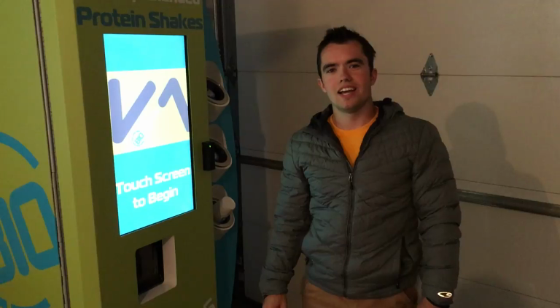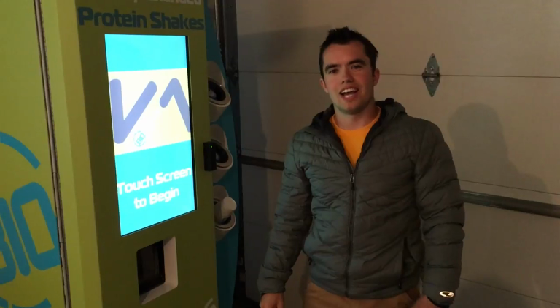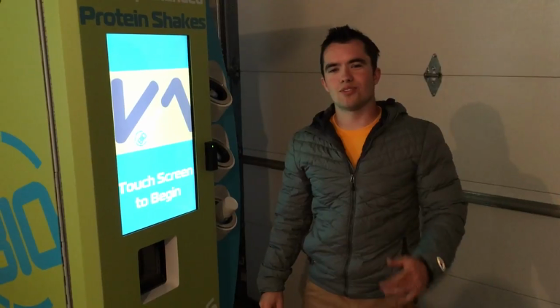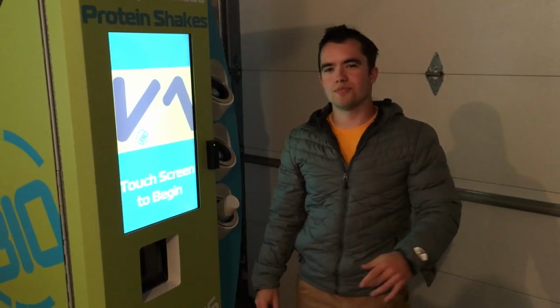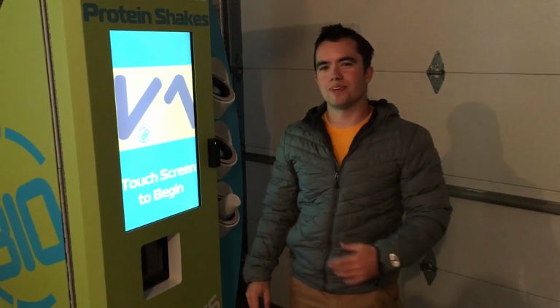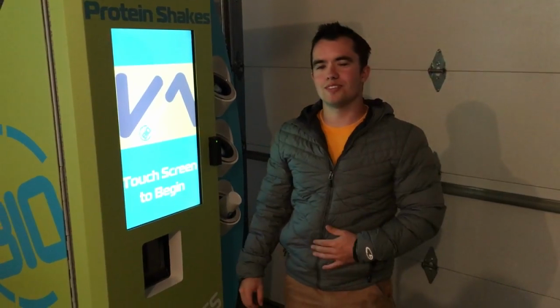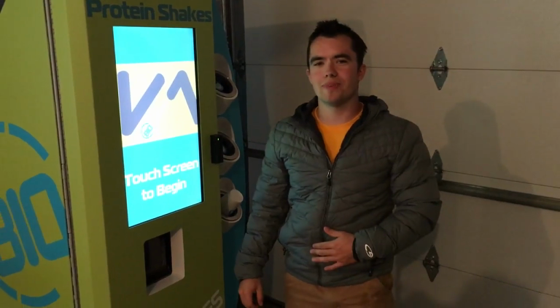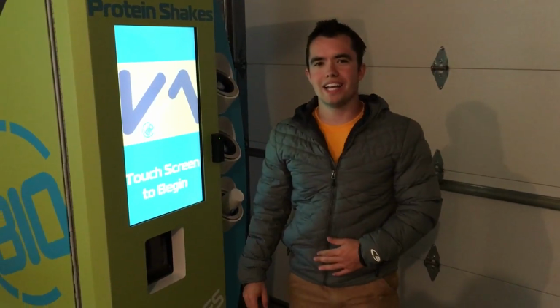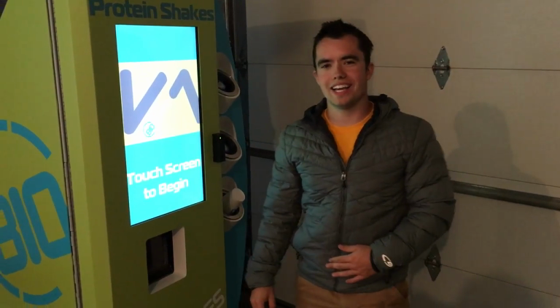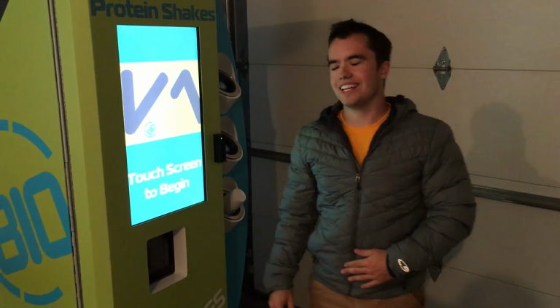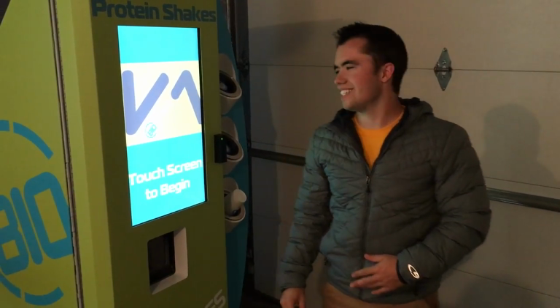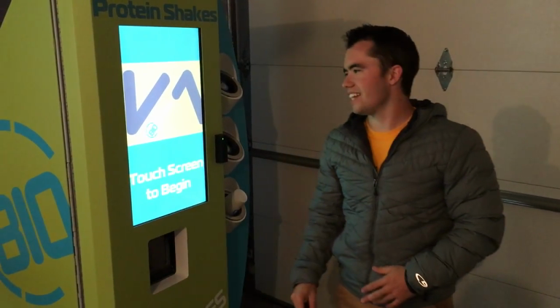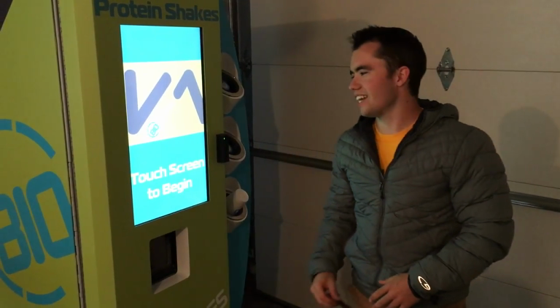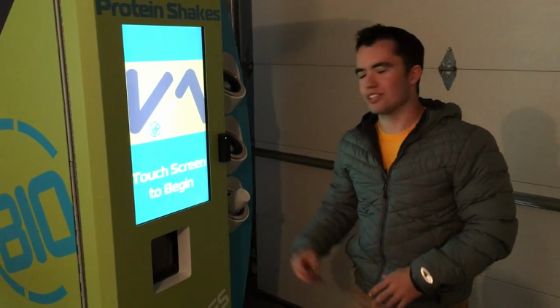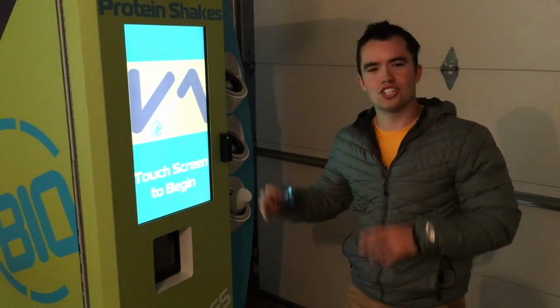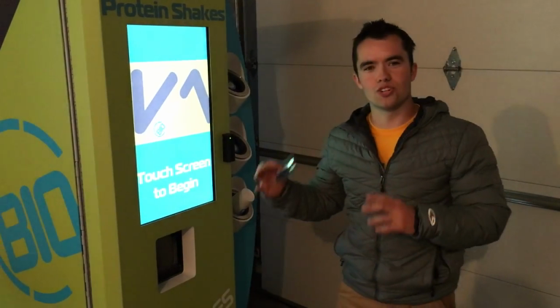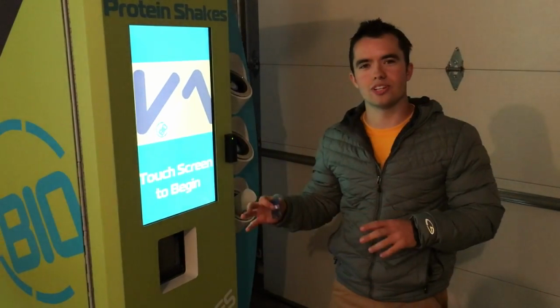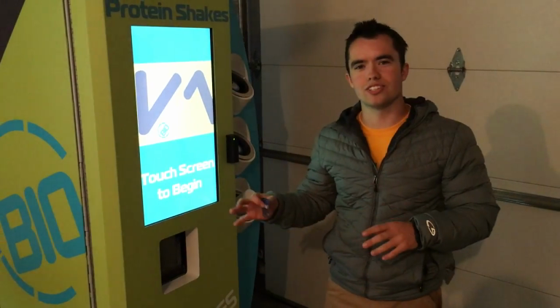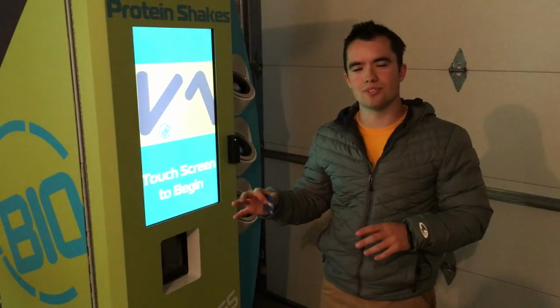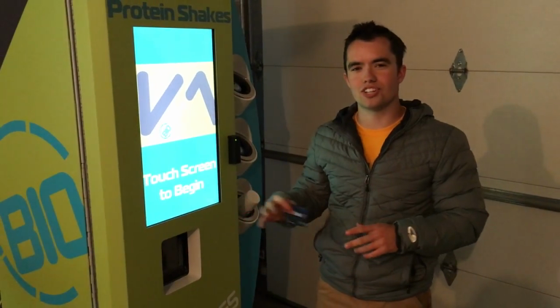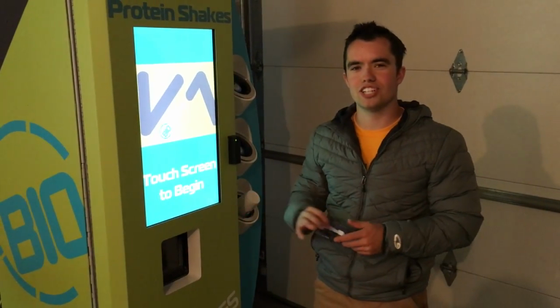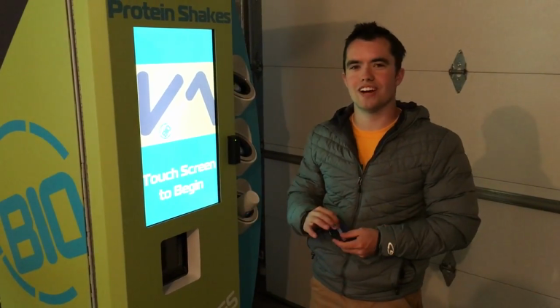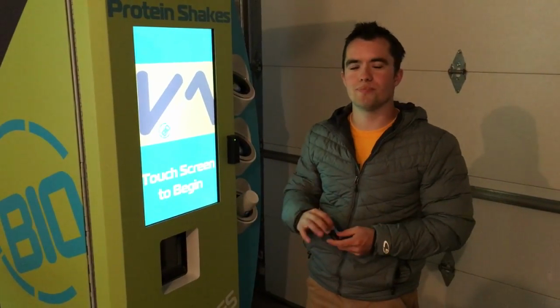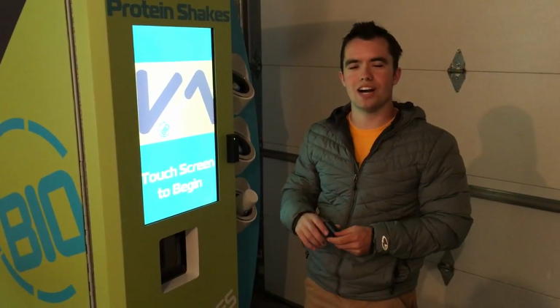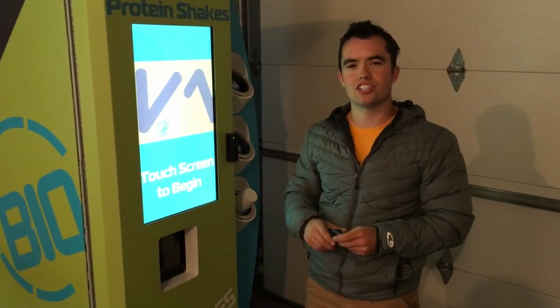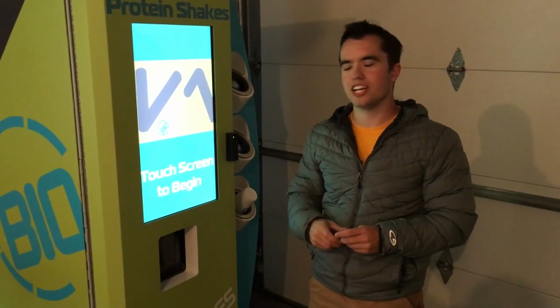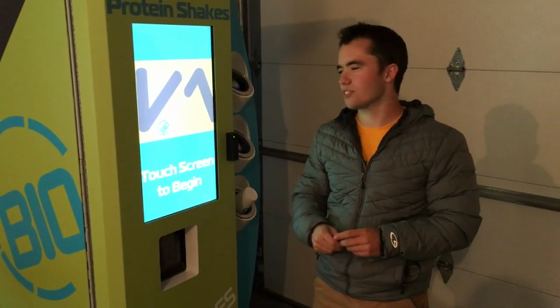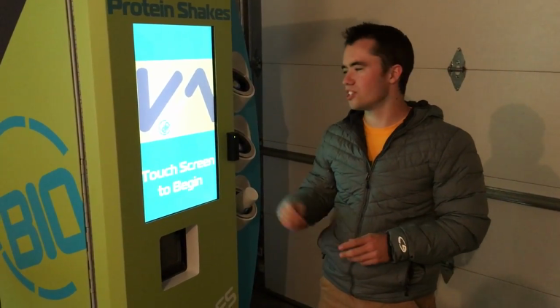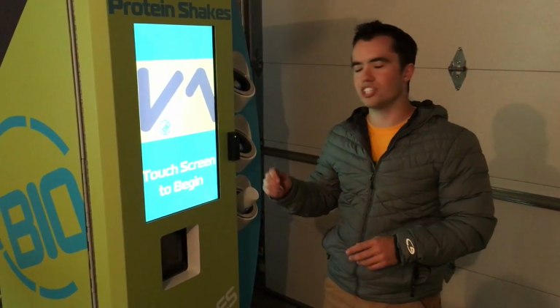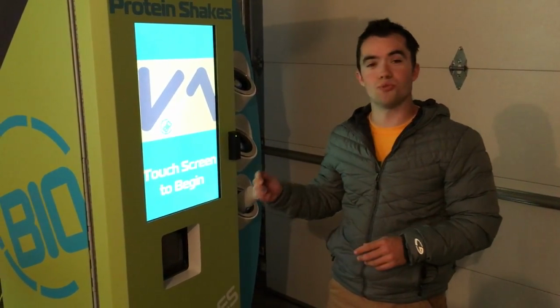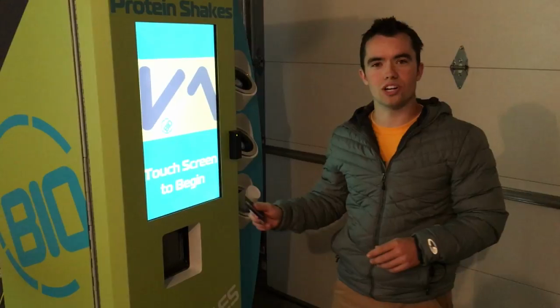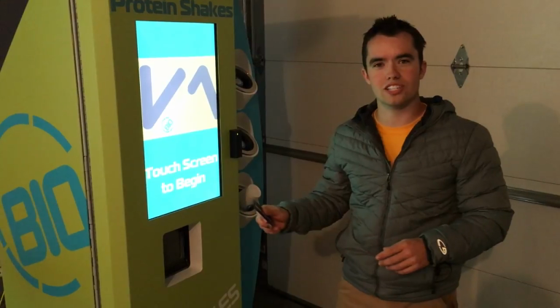Hey everyone, my name is Mike Andes and I'm going to show you a quick demonstration of how BioShake's machine works.